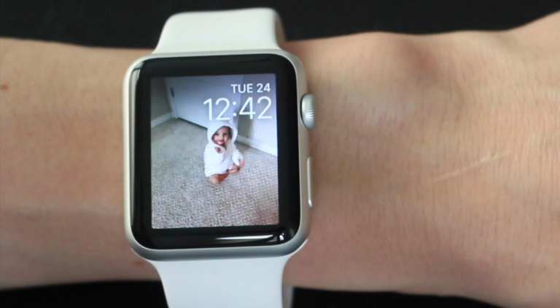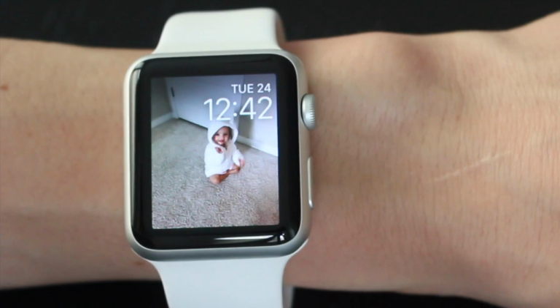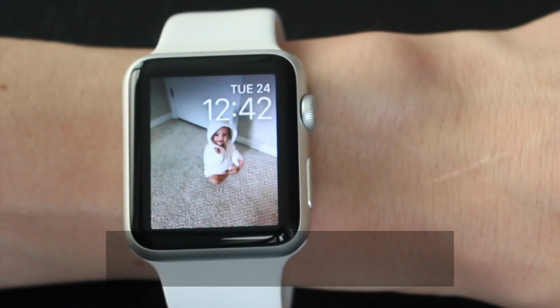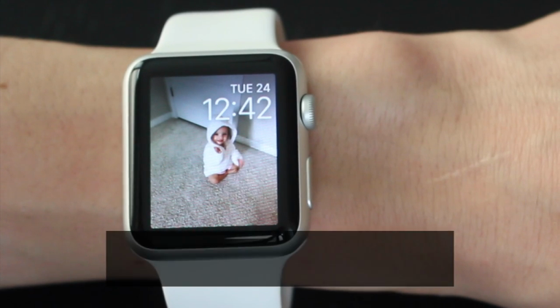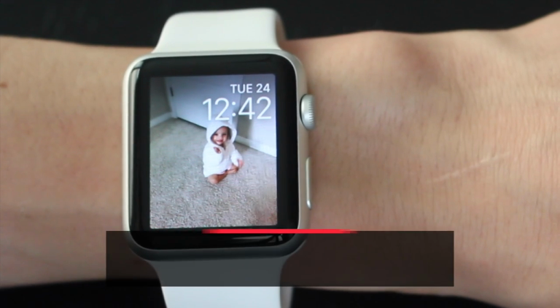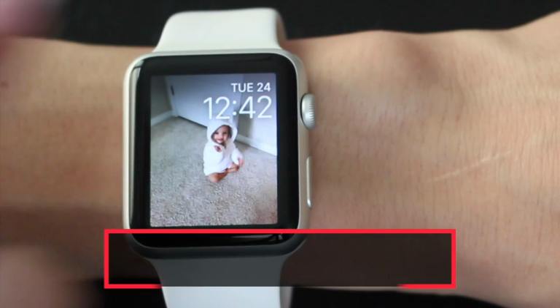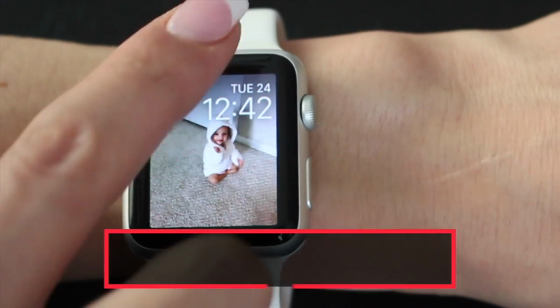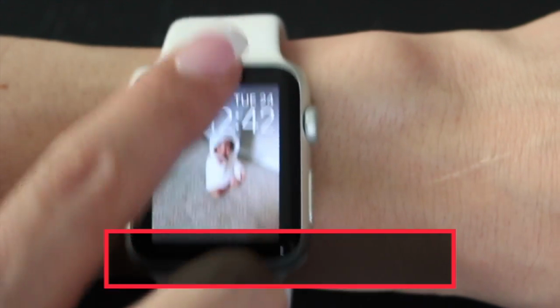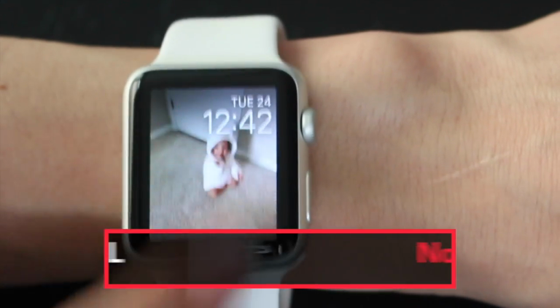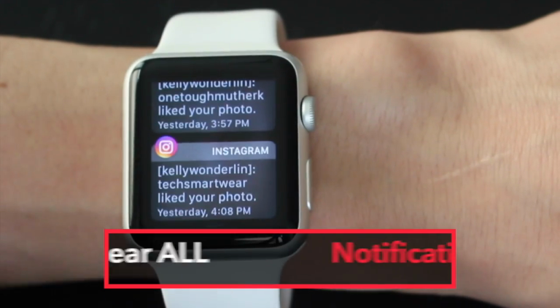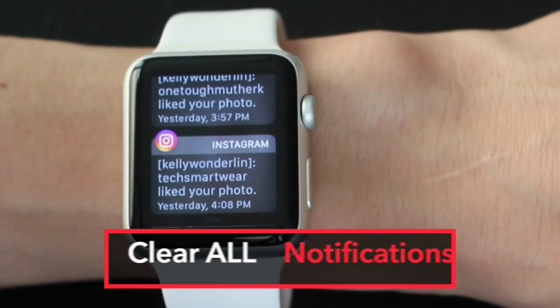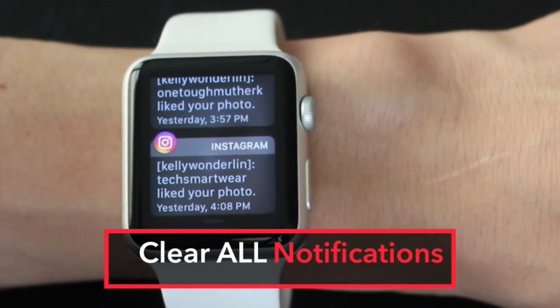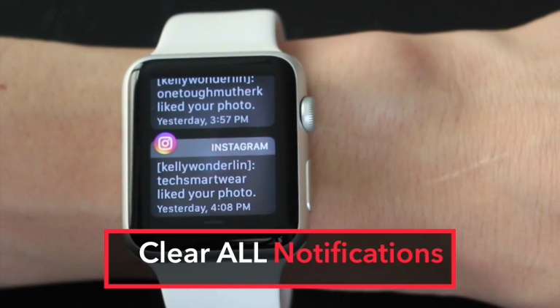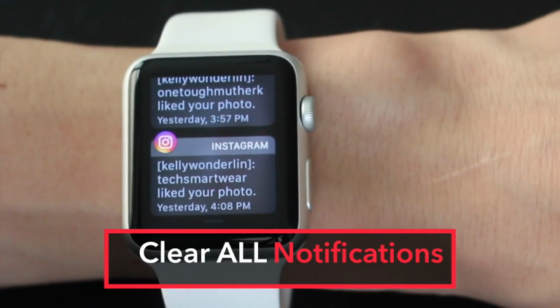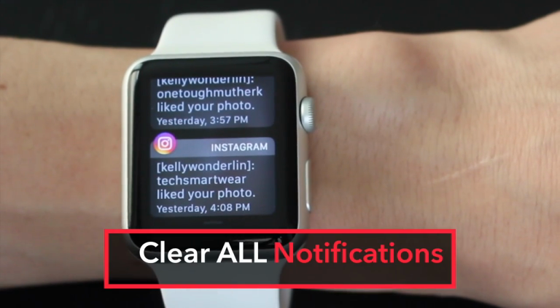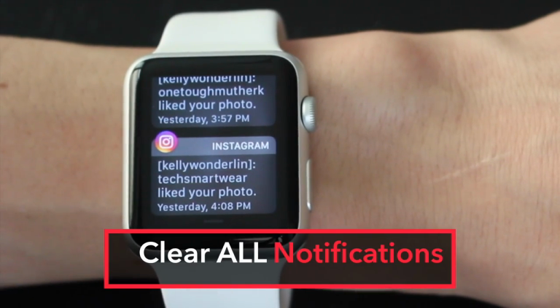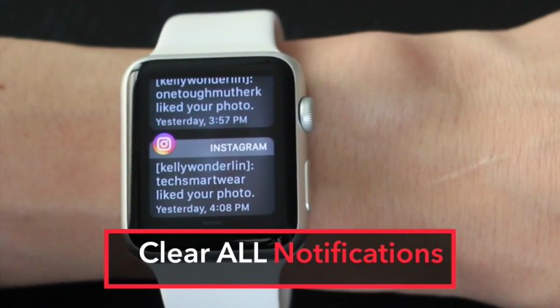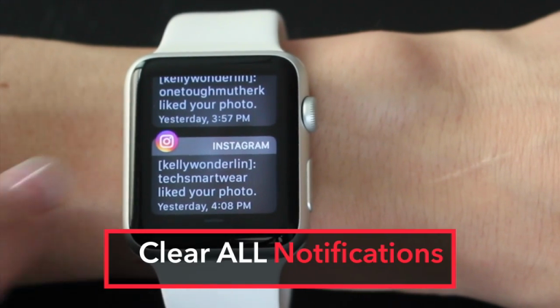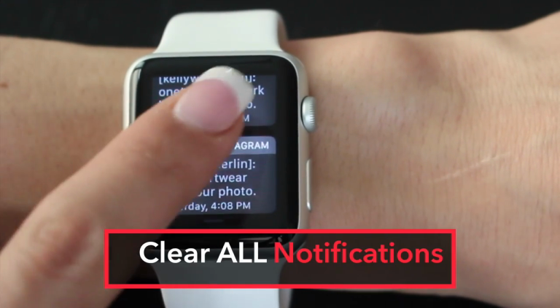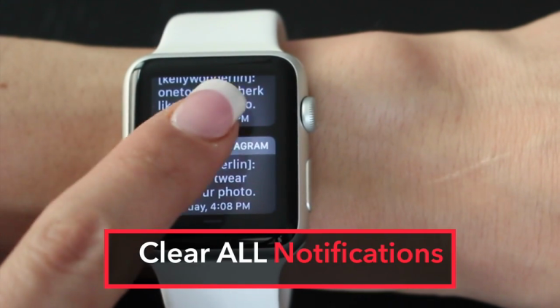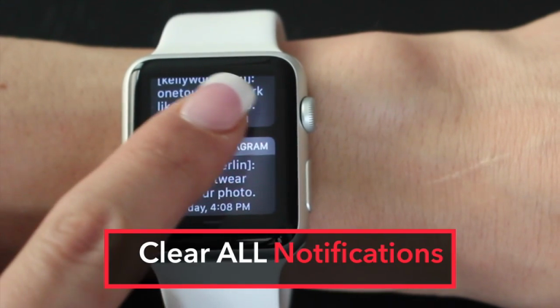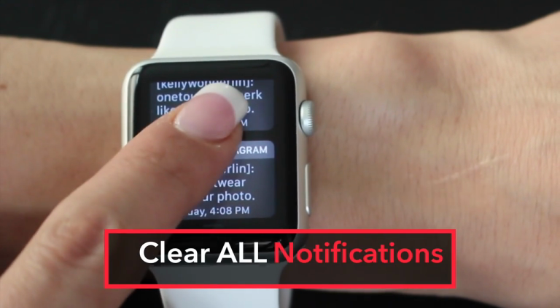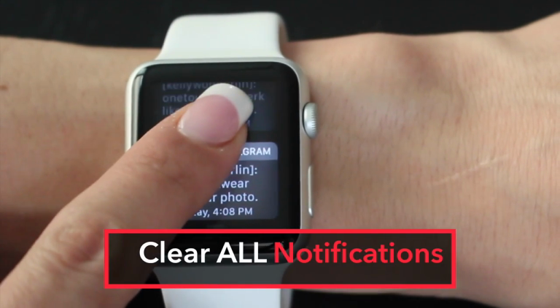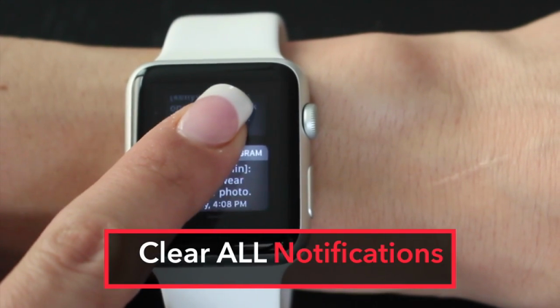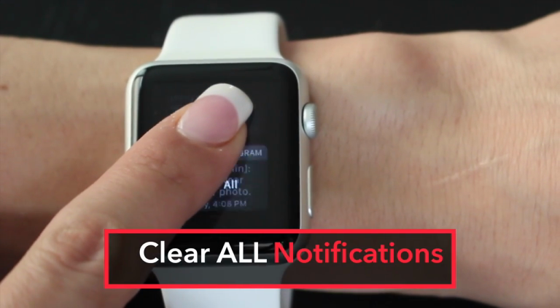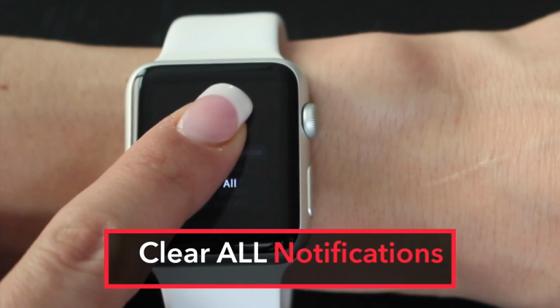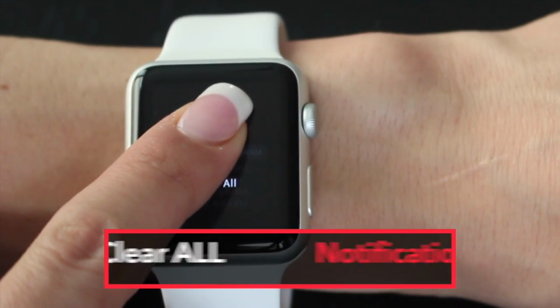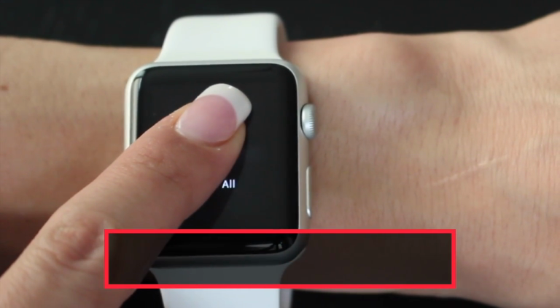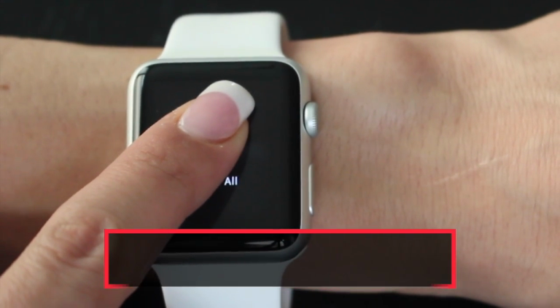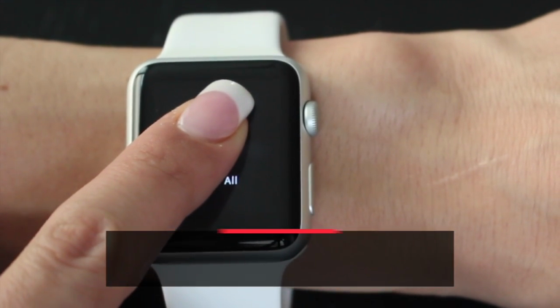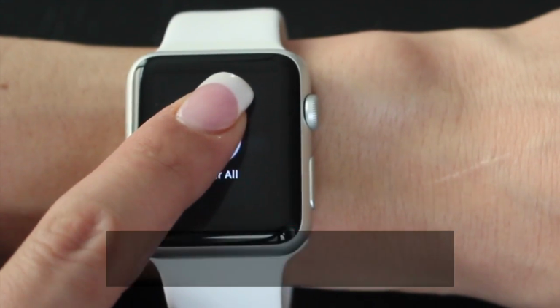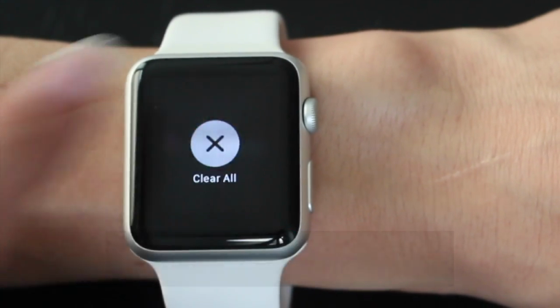Number one: clear all notifications. Swipe down and press firmly and say yes, clear all.